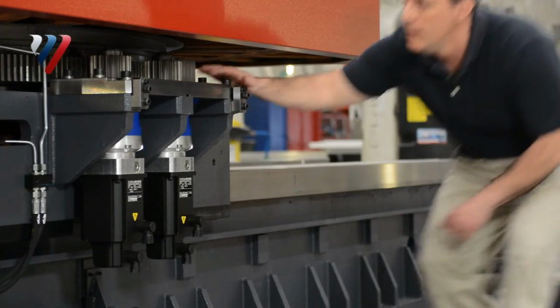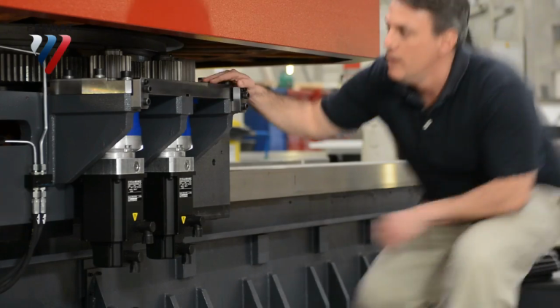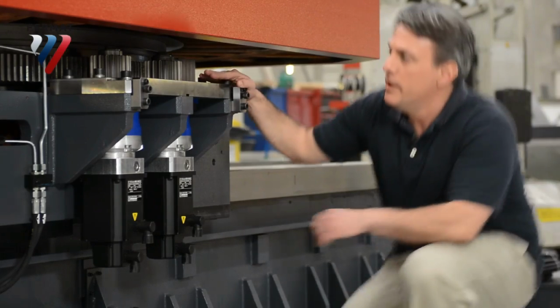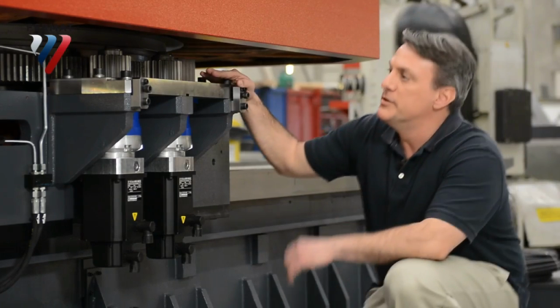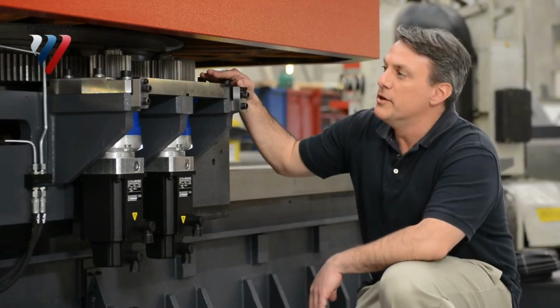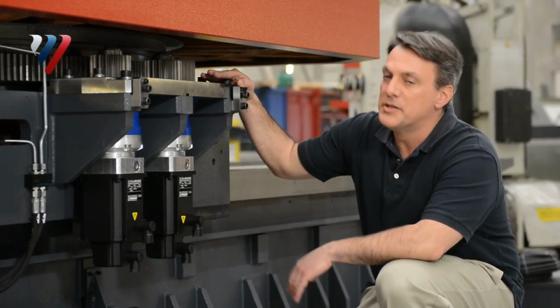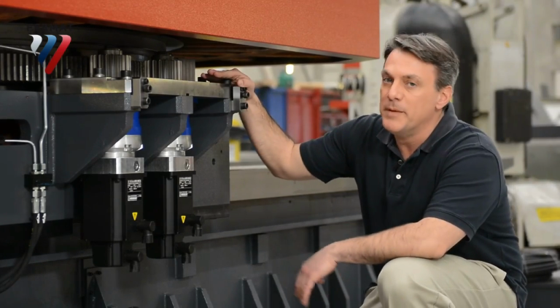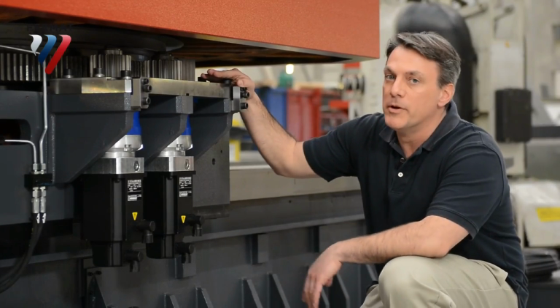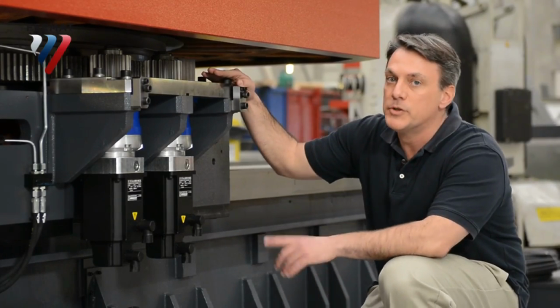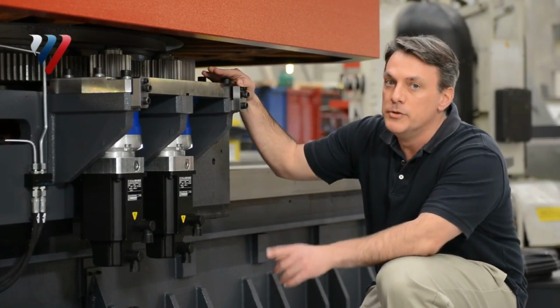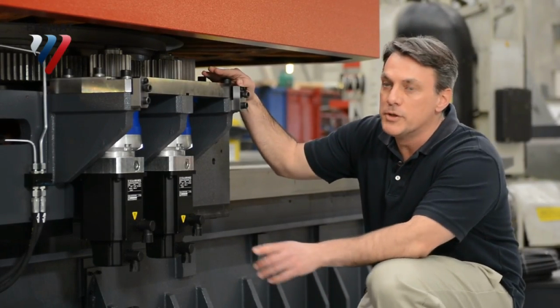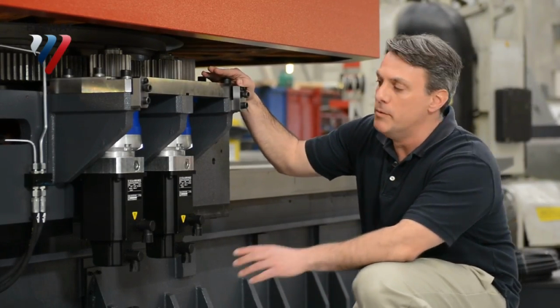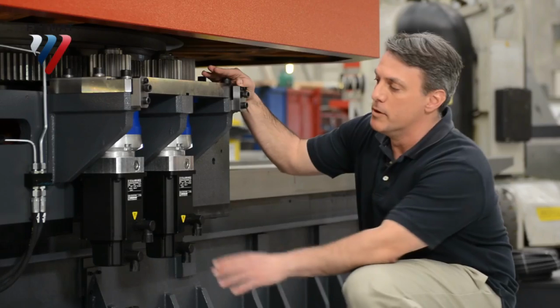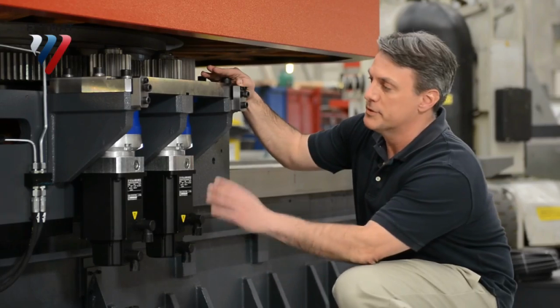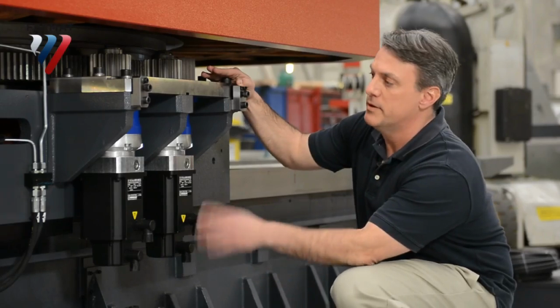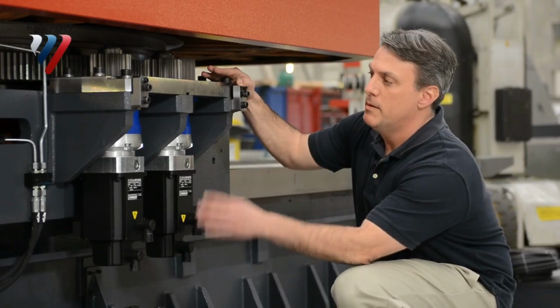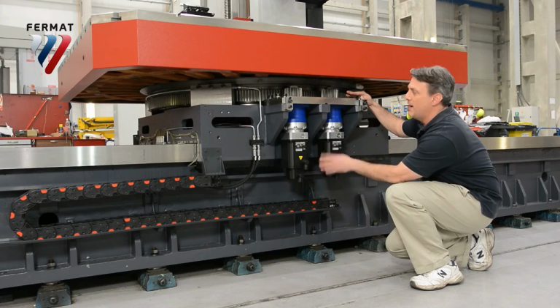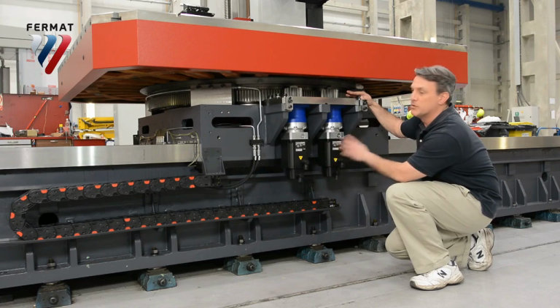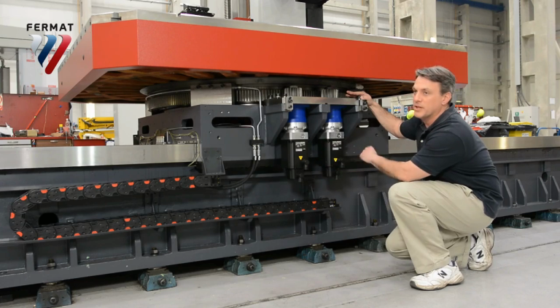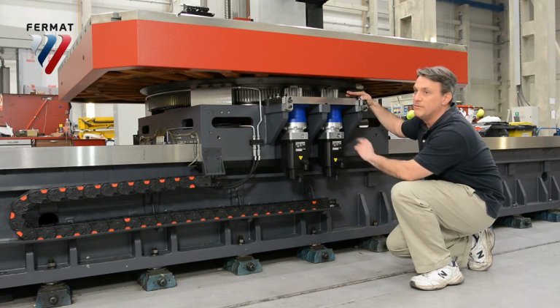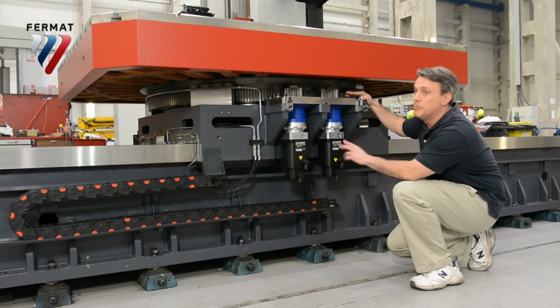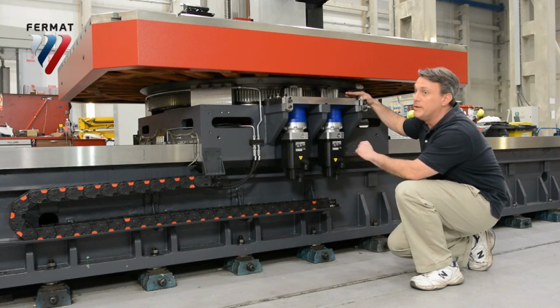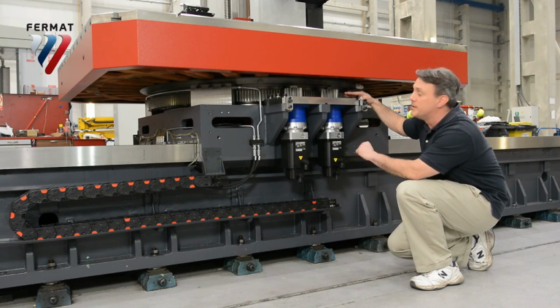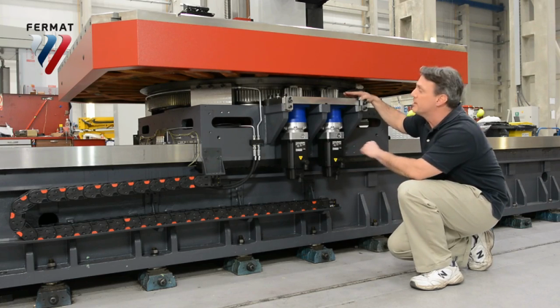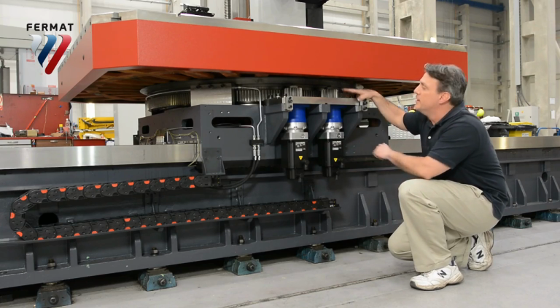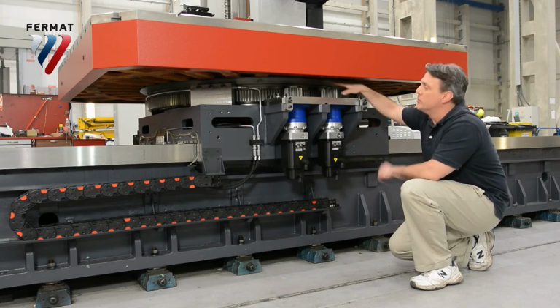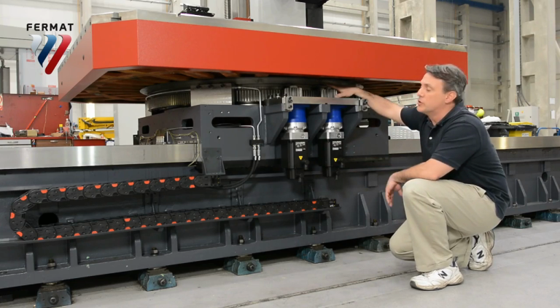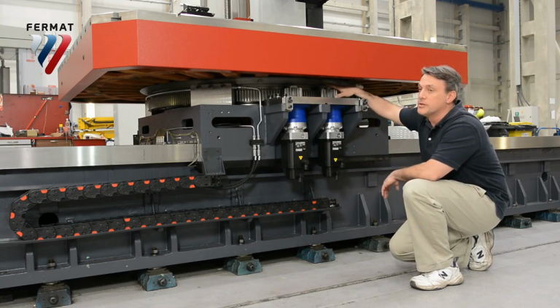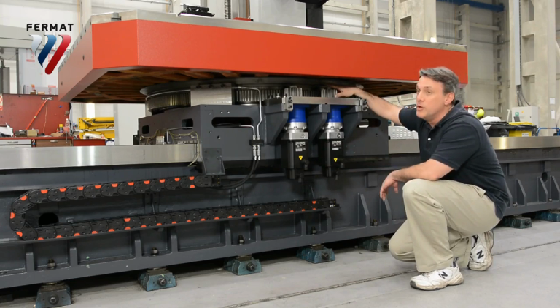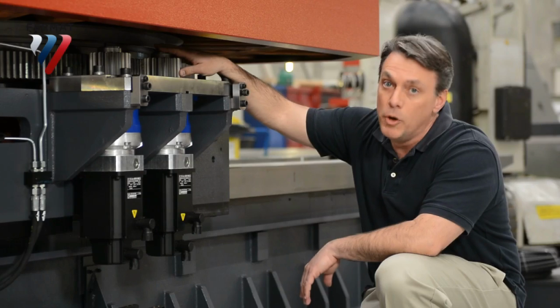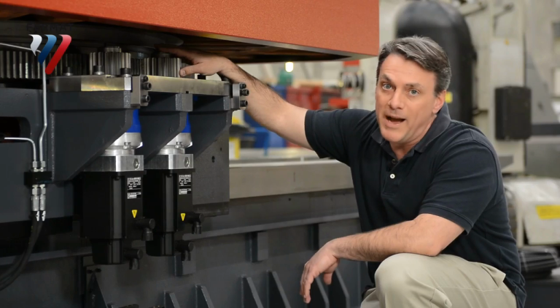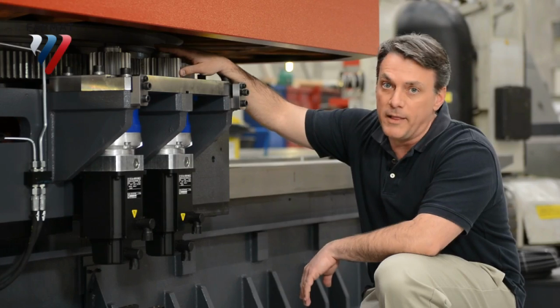Now you can see under the table there are two servo motors — master-slave — and two pinions, so it ensures no backlash.